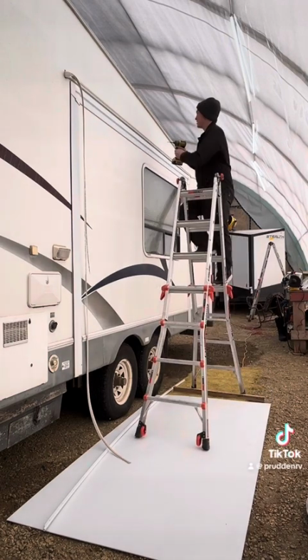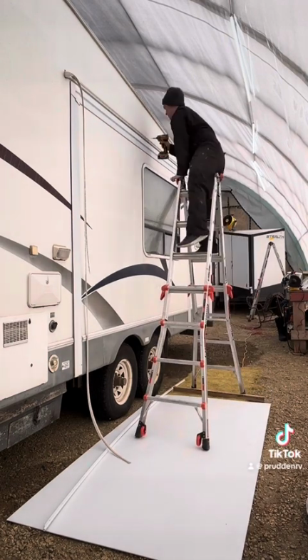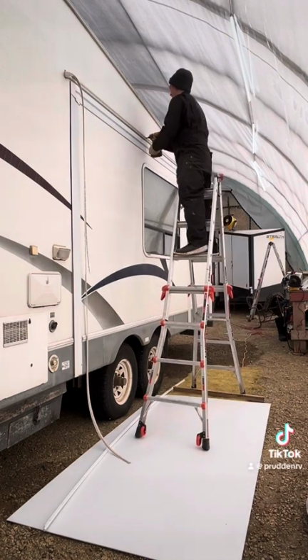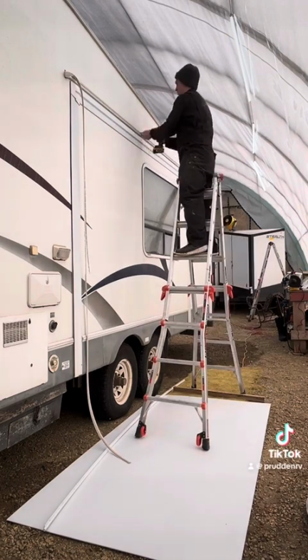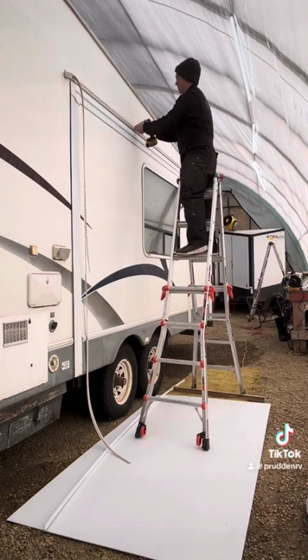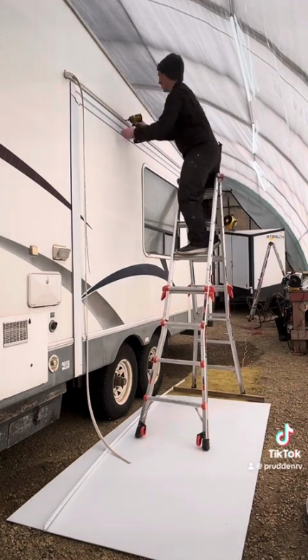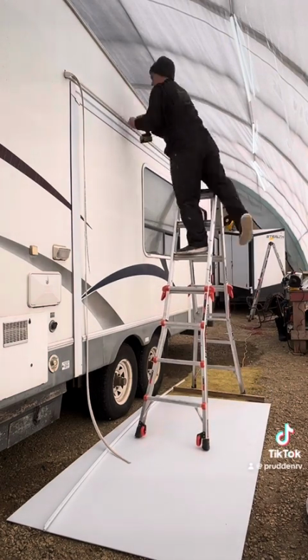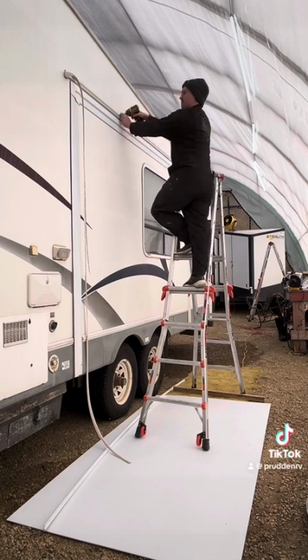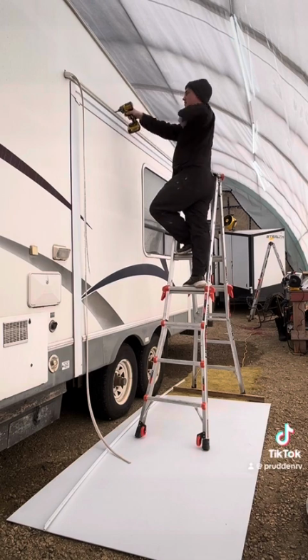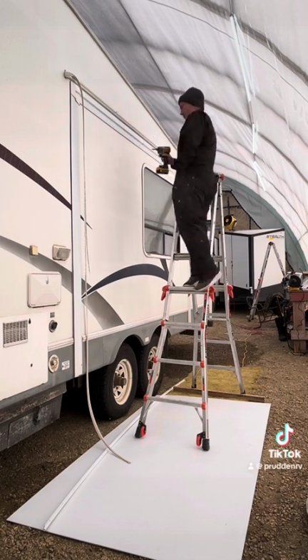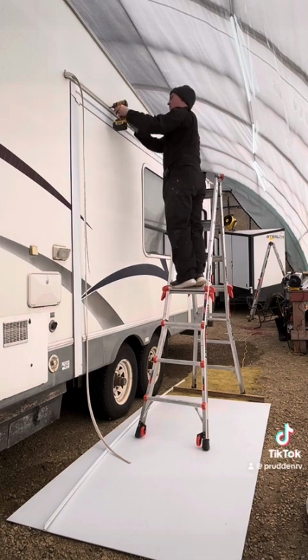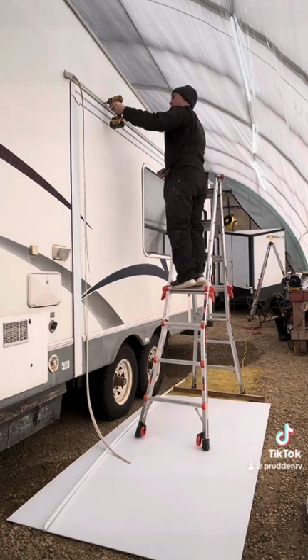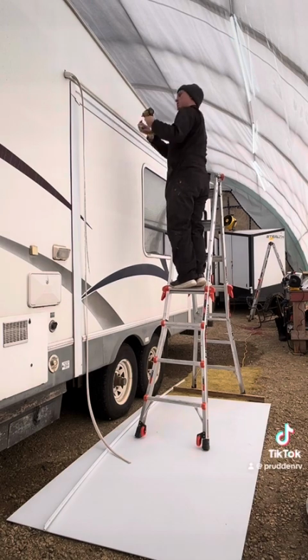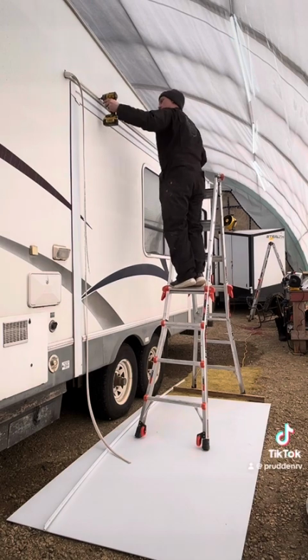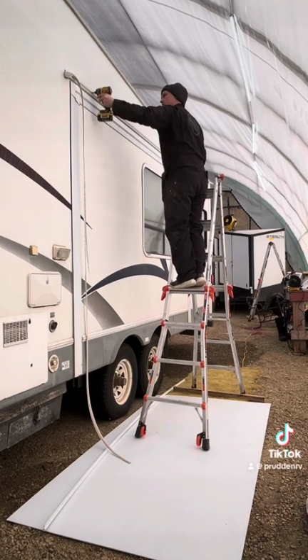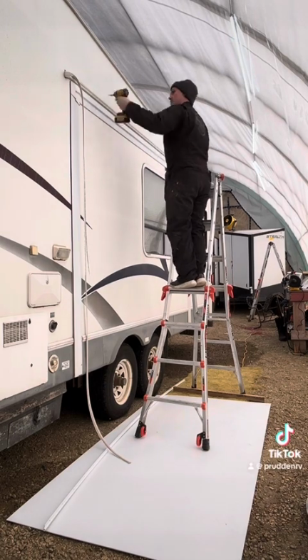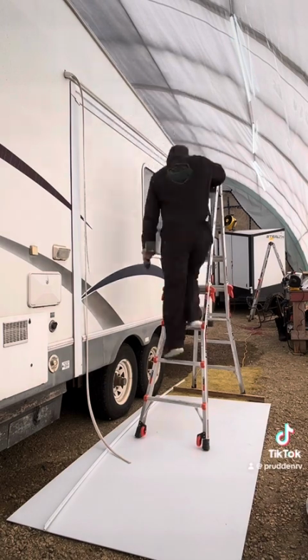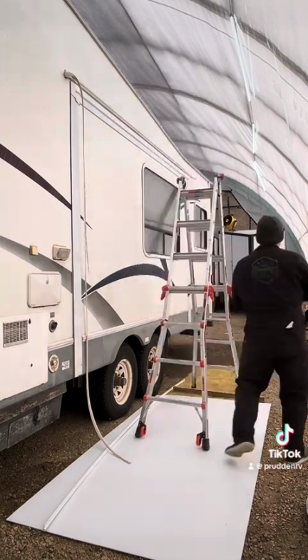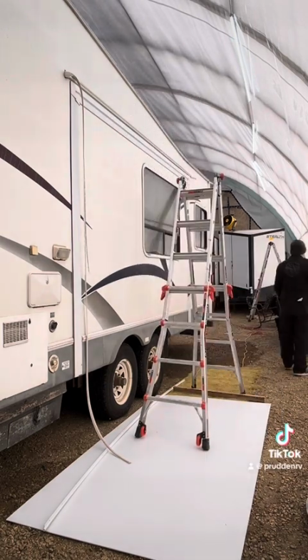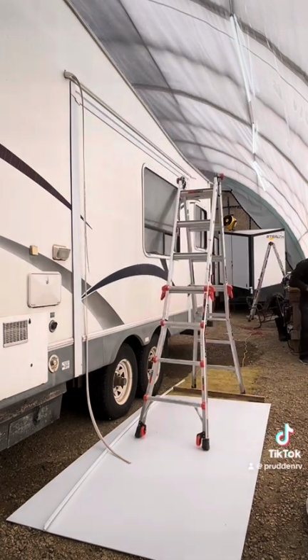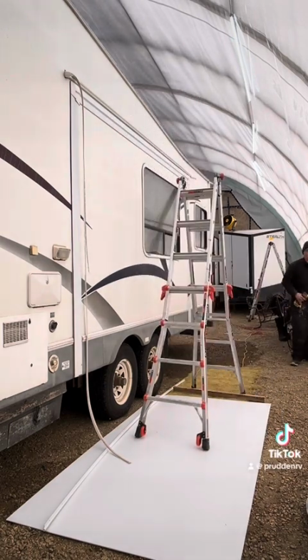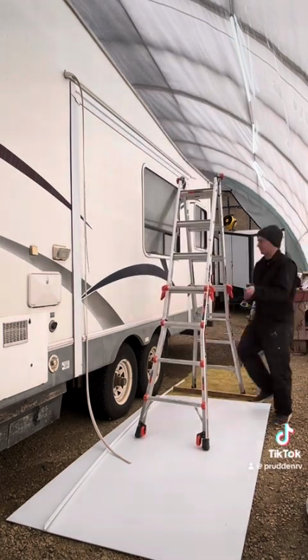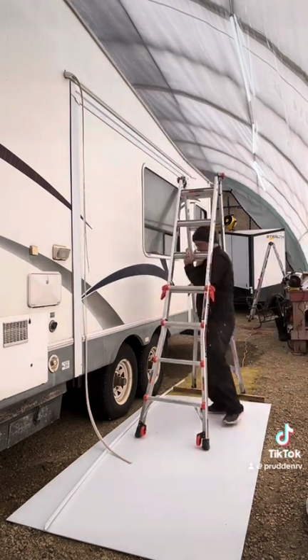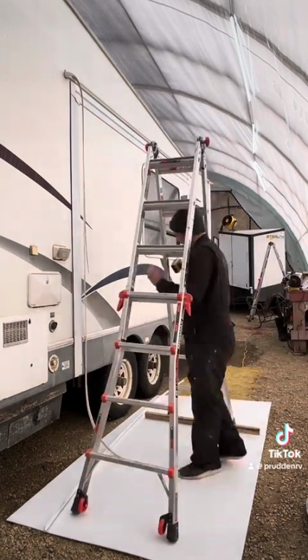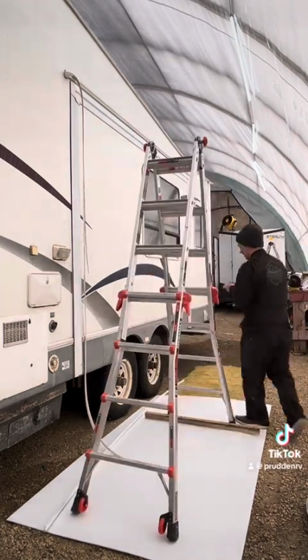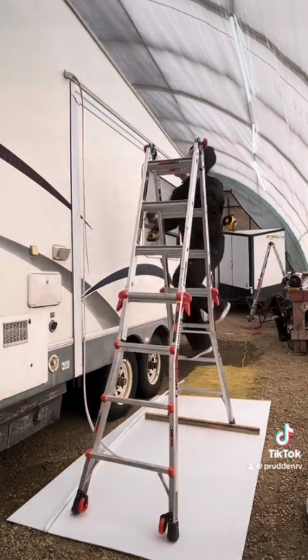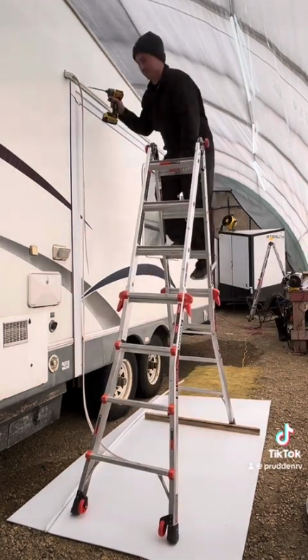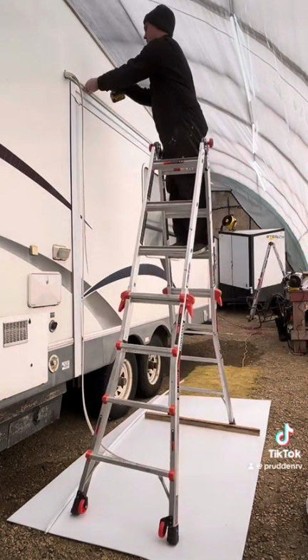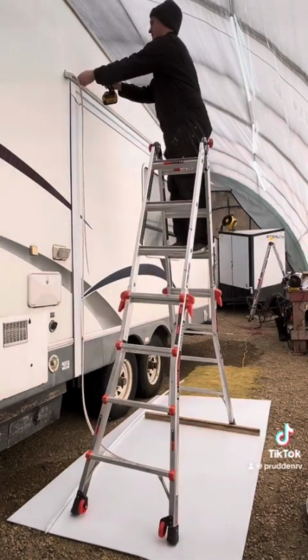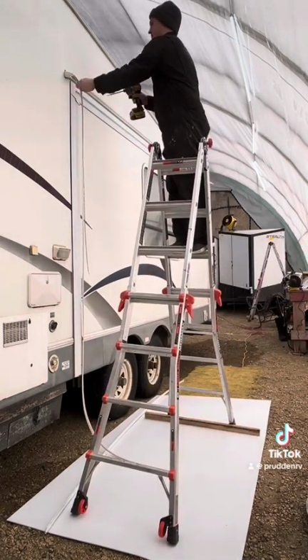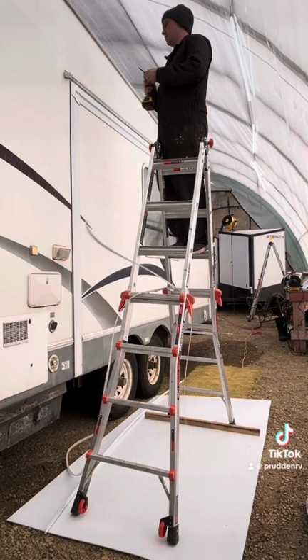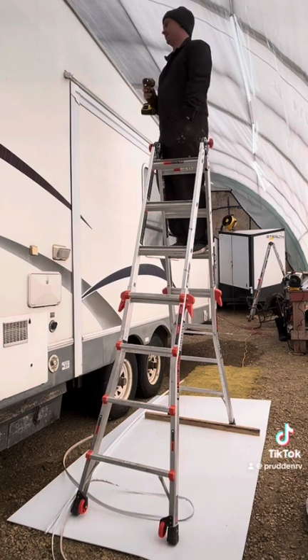Hey everyone, it's Plain here with Pruden RV. Today we're going to be installing a slide topper fabric complete with hardware.